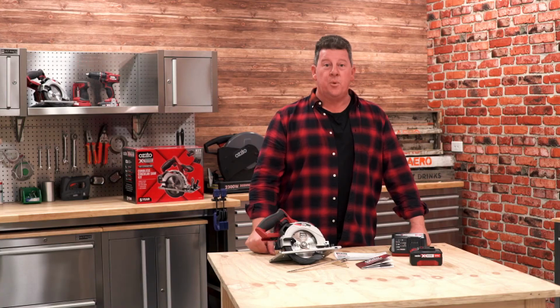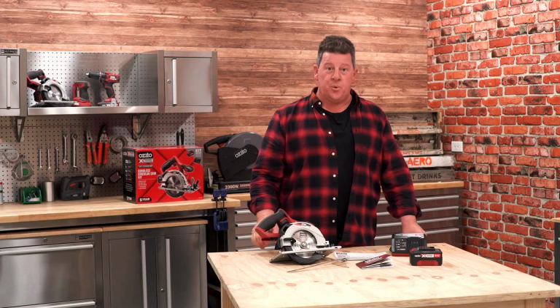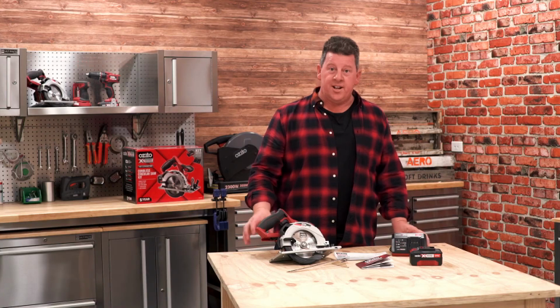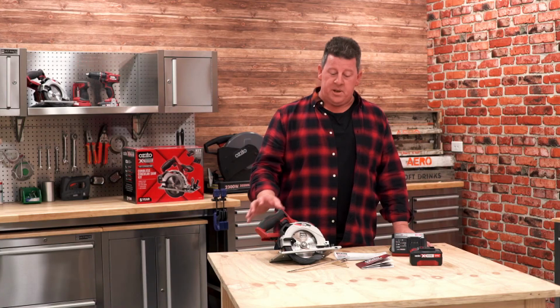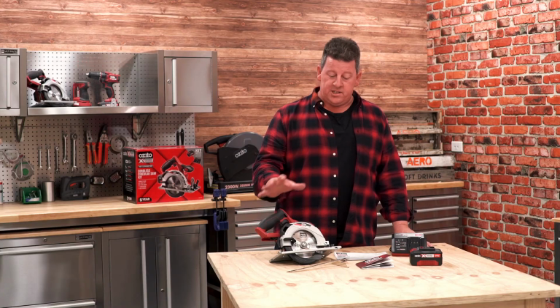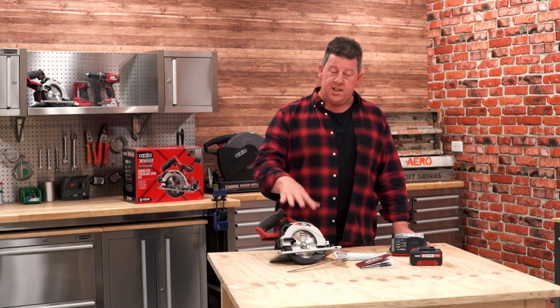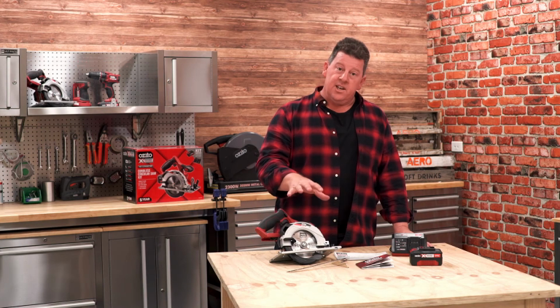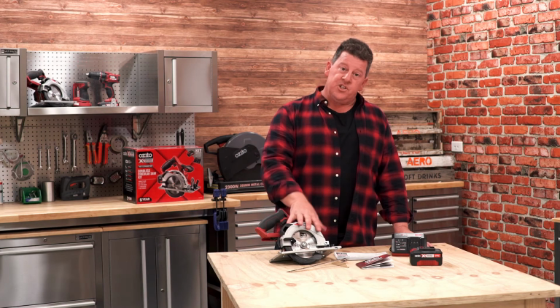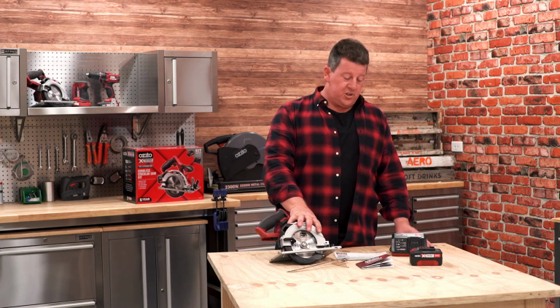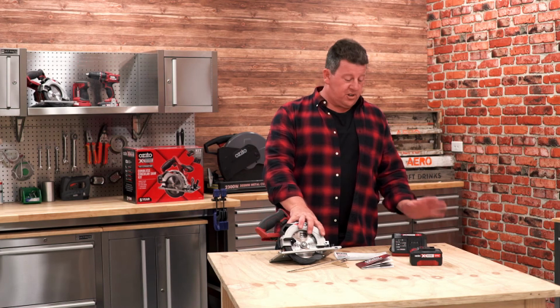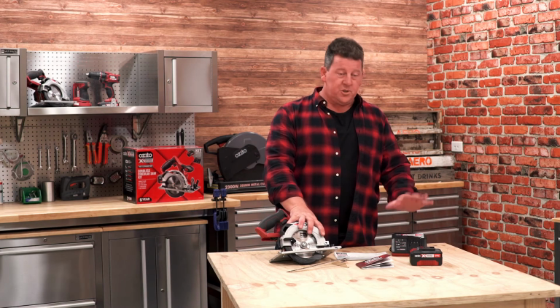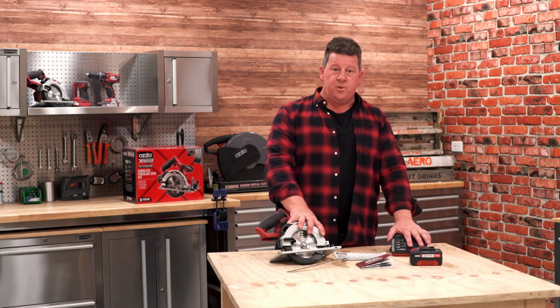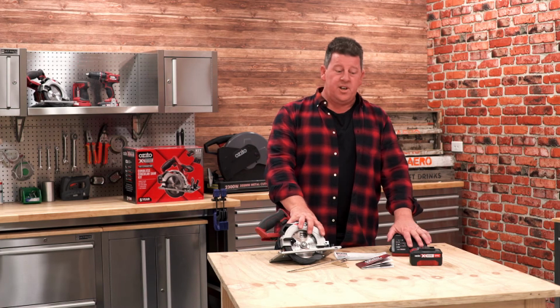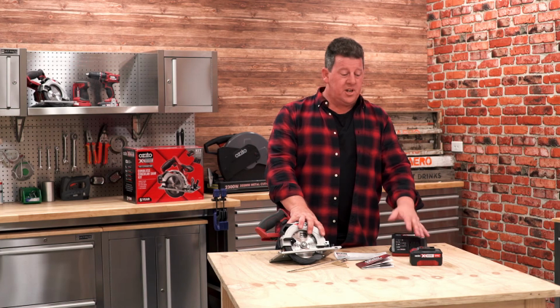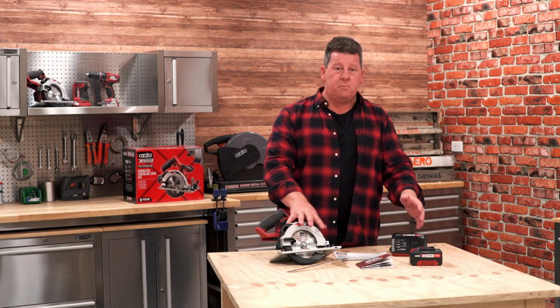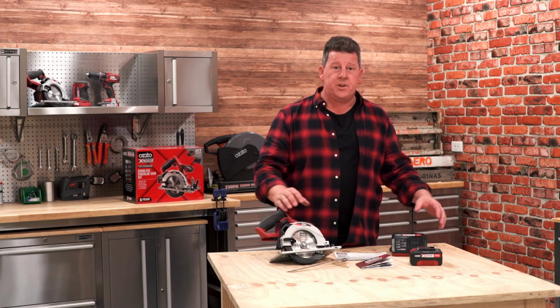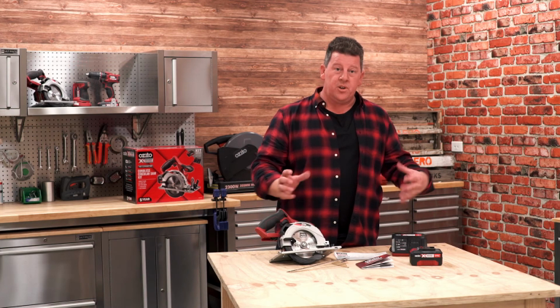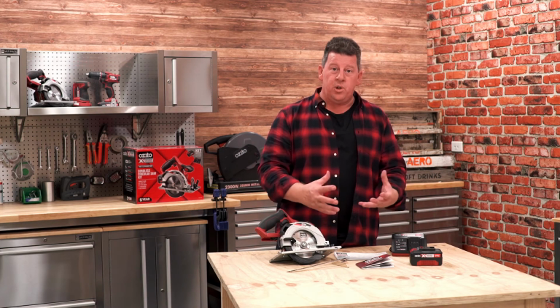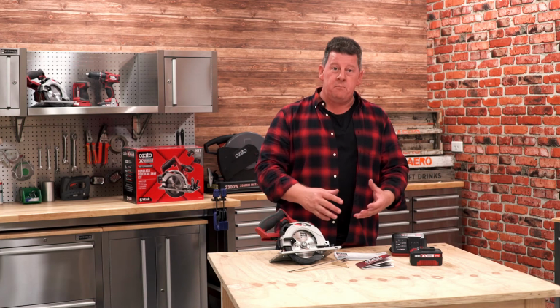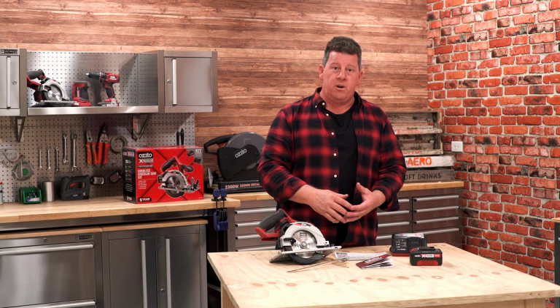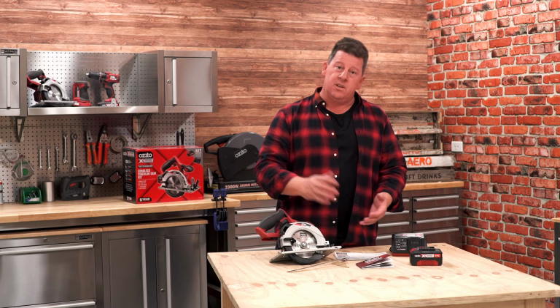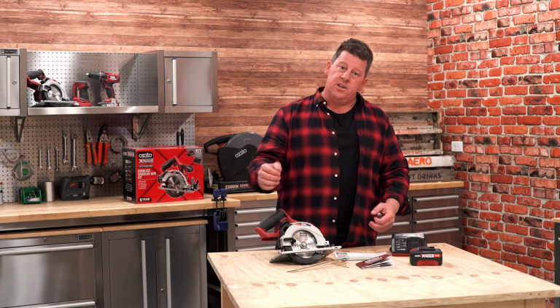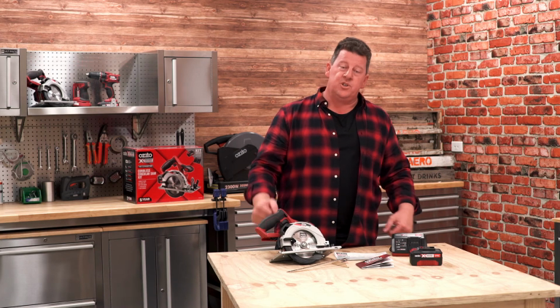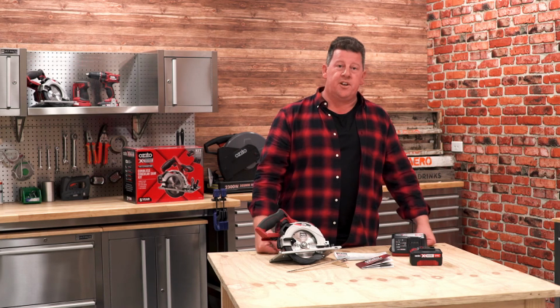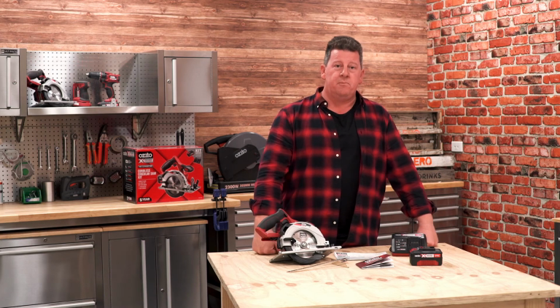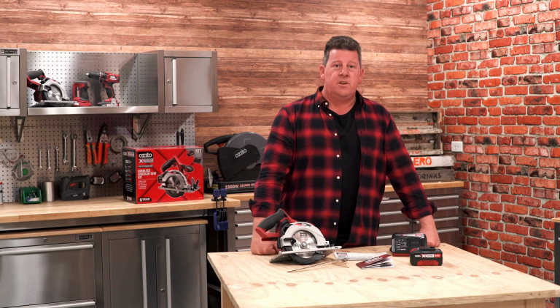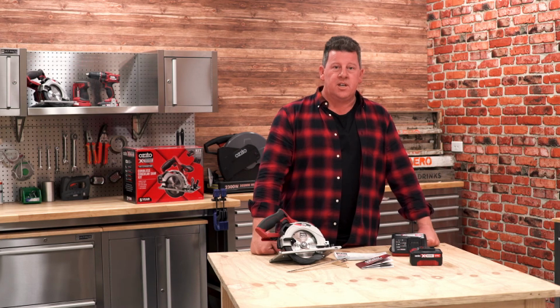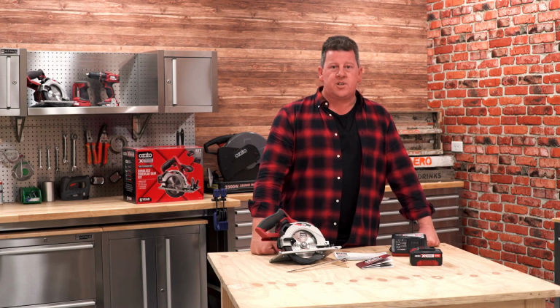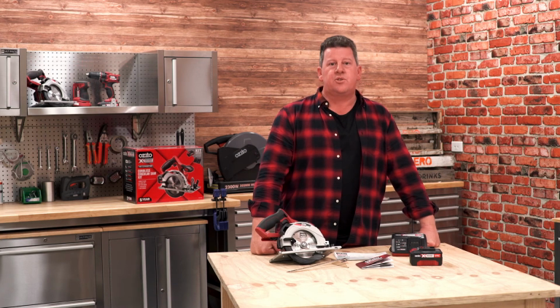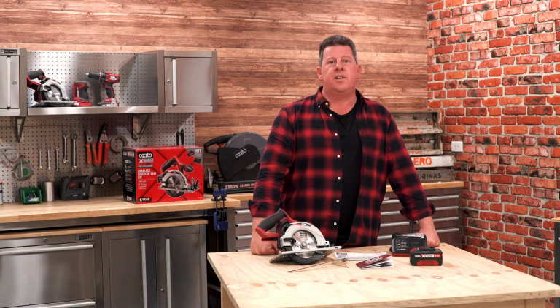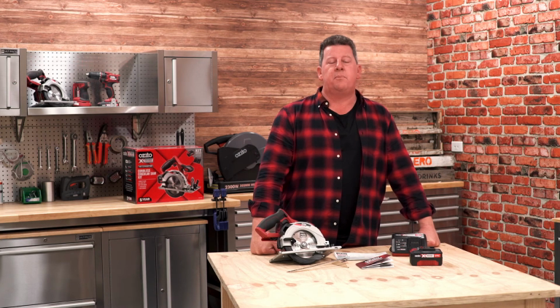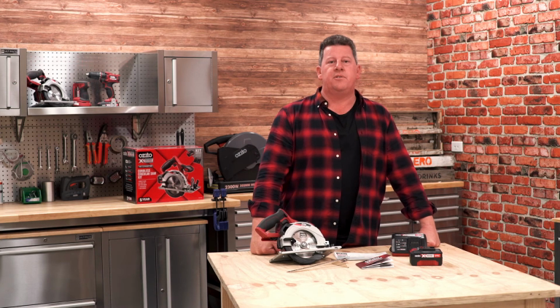What I really love about this kit is you get the circular saw, fast charger and battery all in one box. As soon as you get home, you get stuck straight into that project.